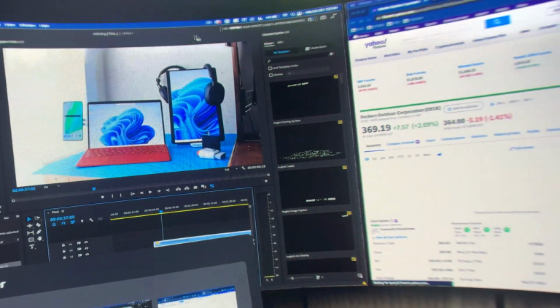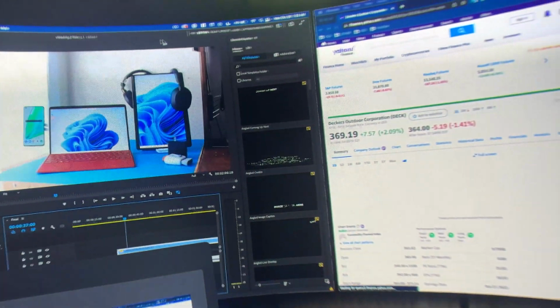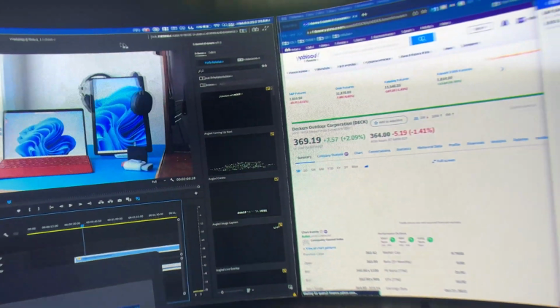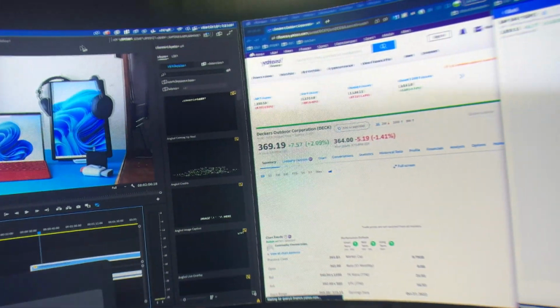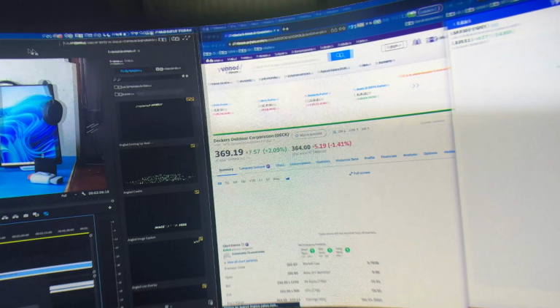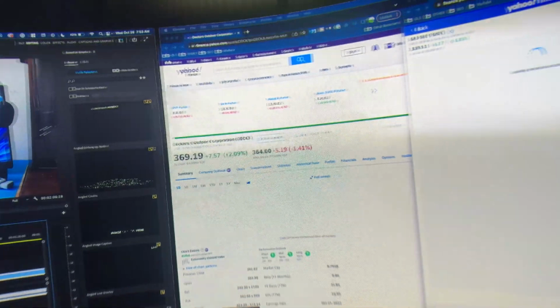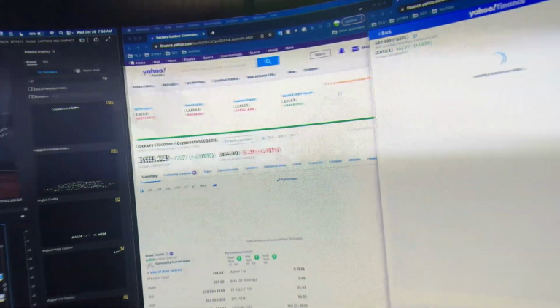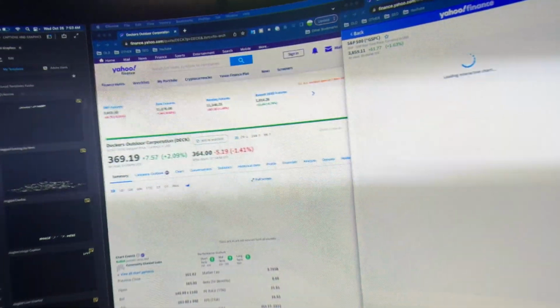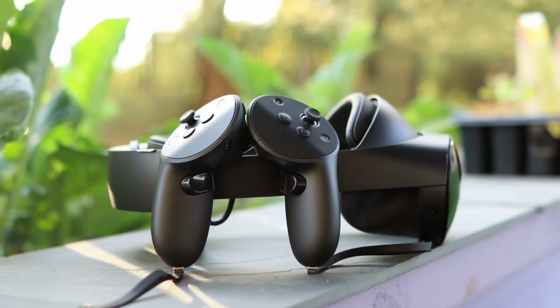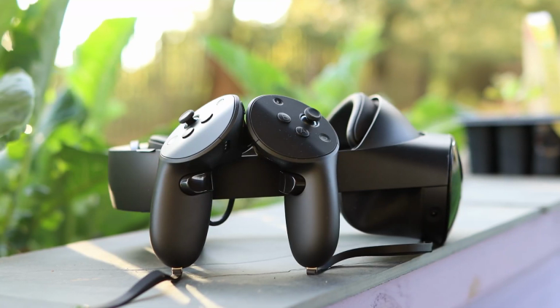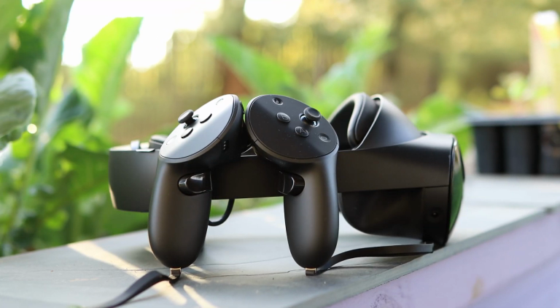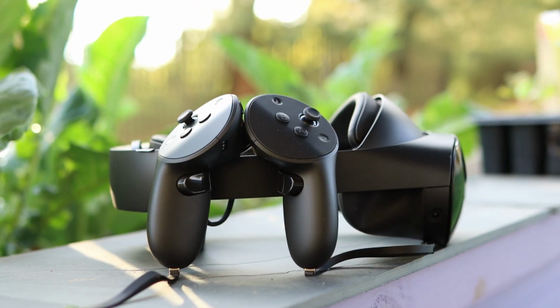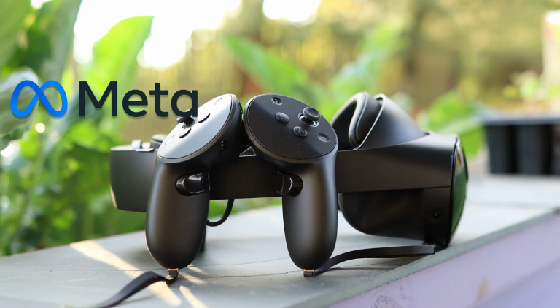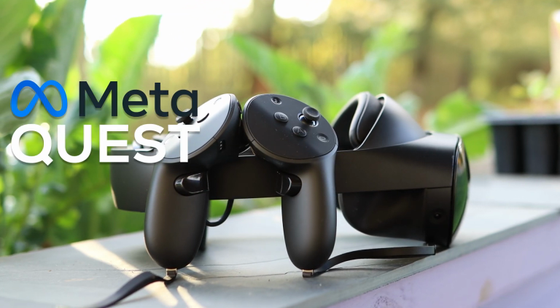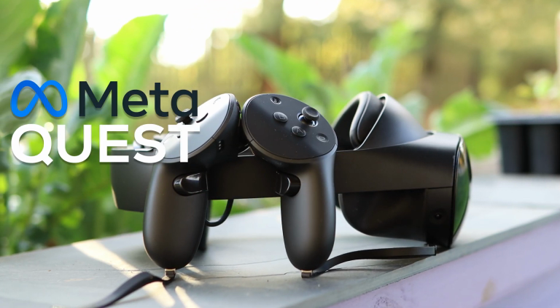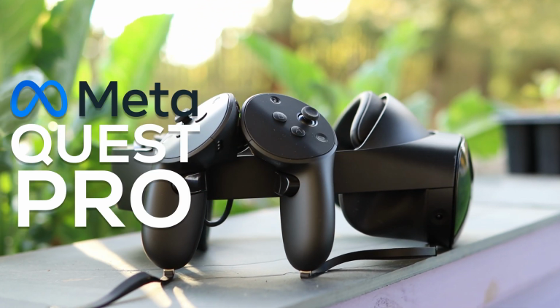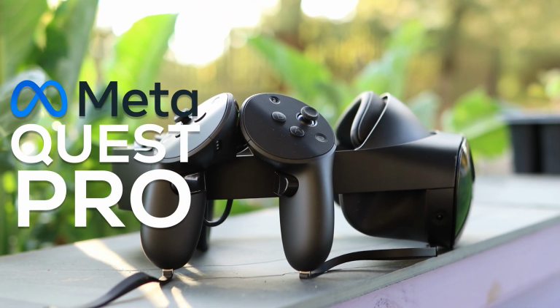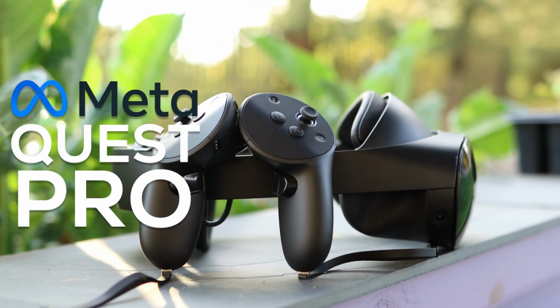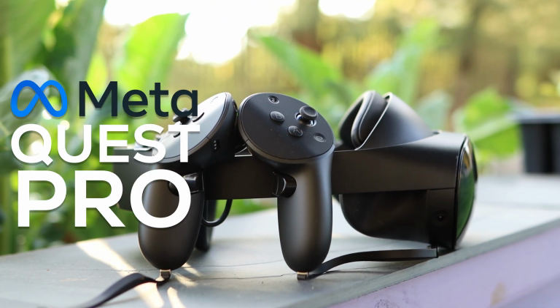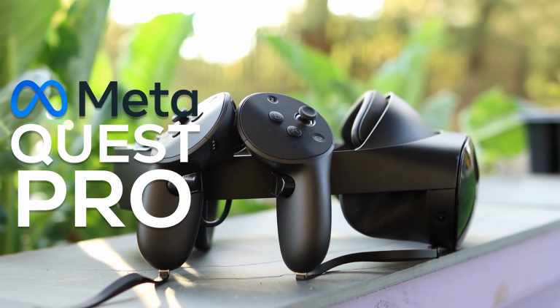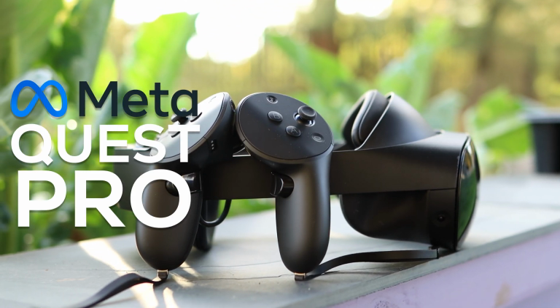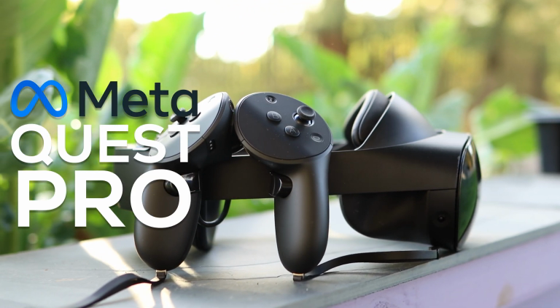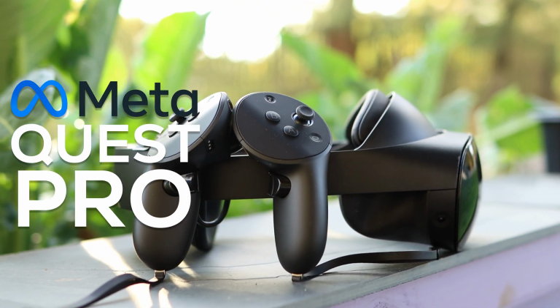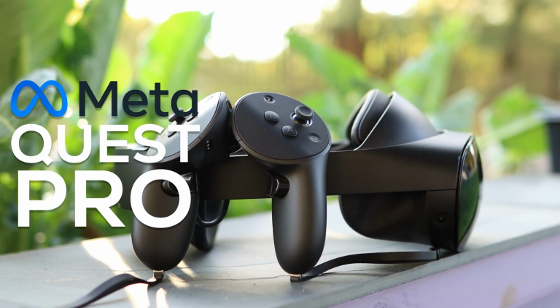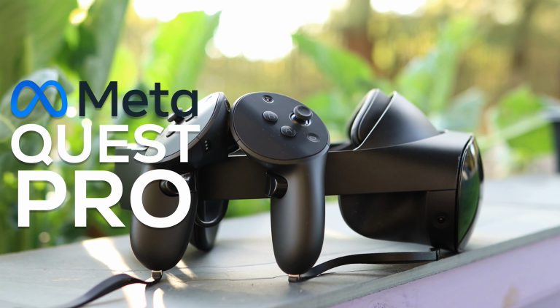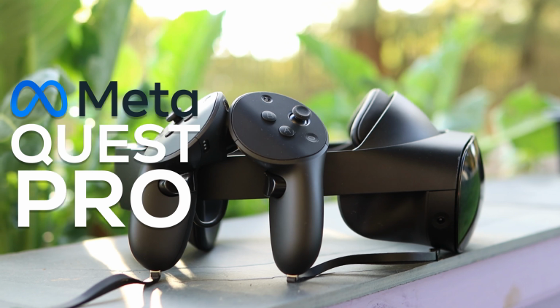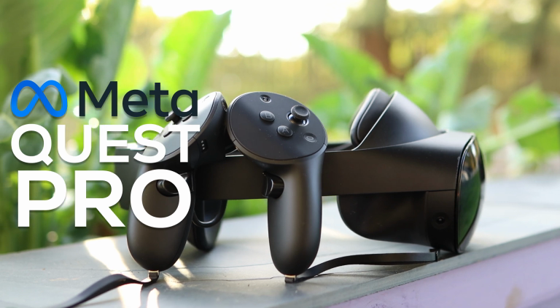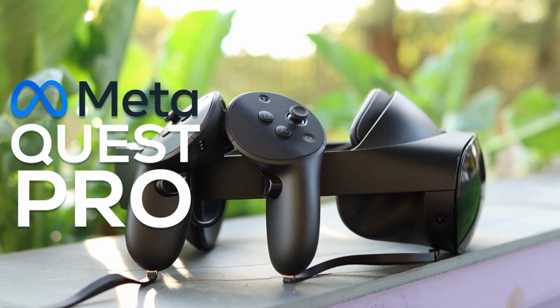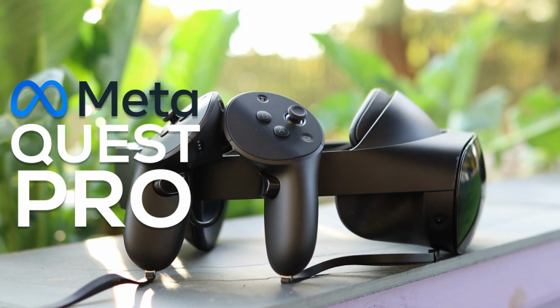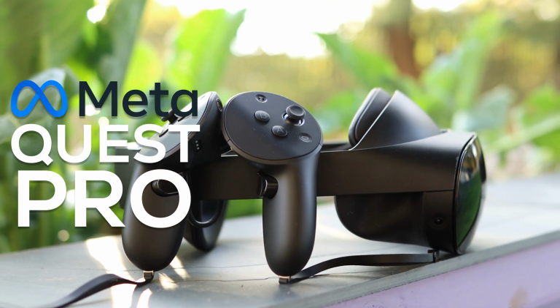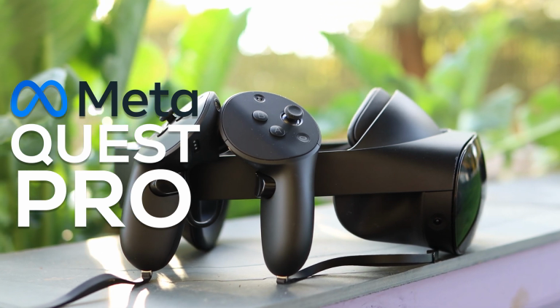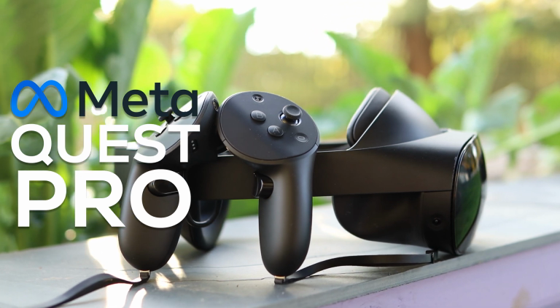So, a ton to talk about in this video. This is the MetaQuest Pro. I've been excited to get my hands on this for a pretty long time. Let's dive into it.